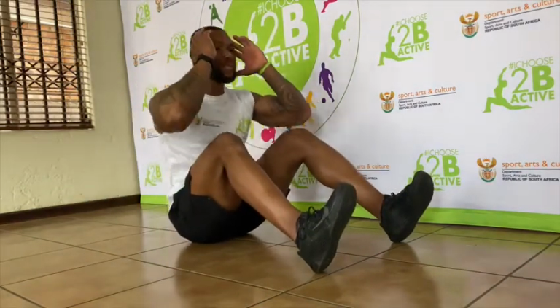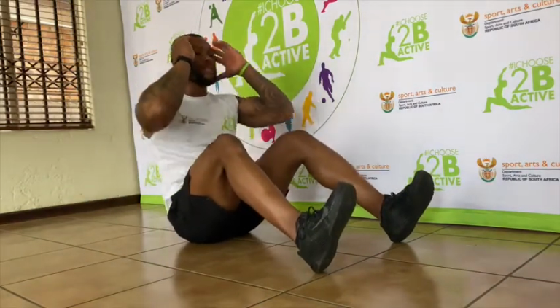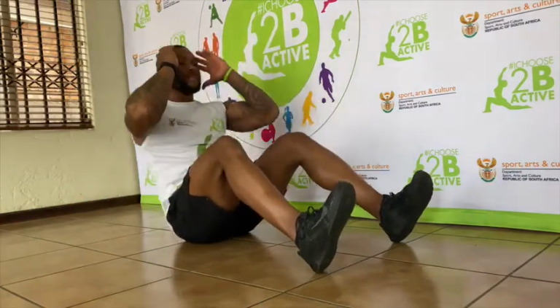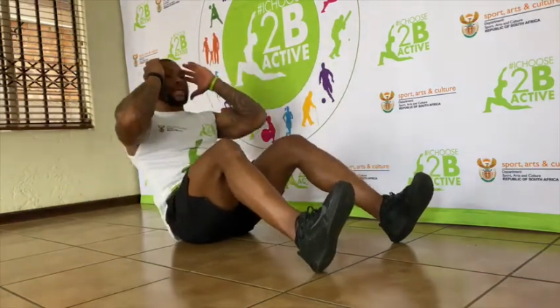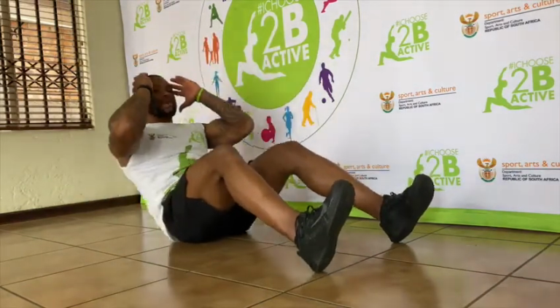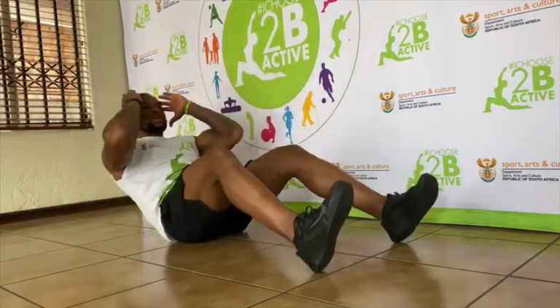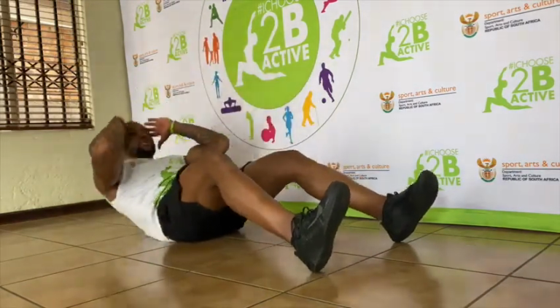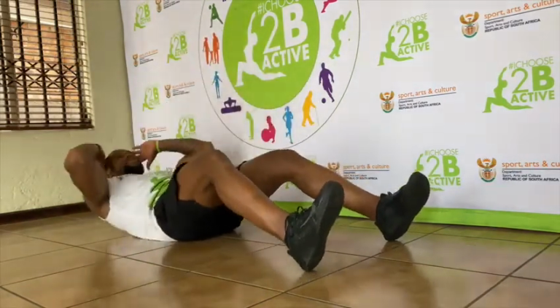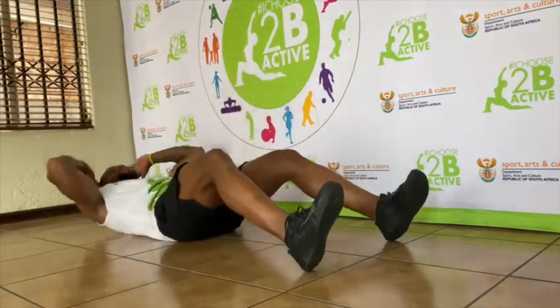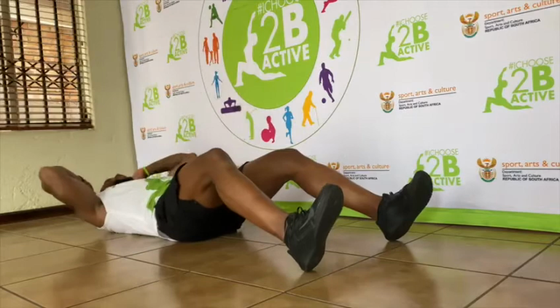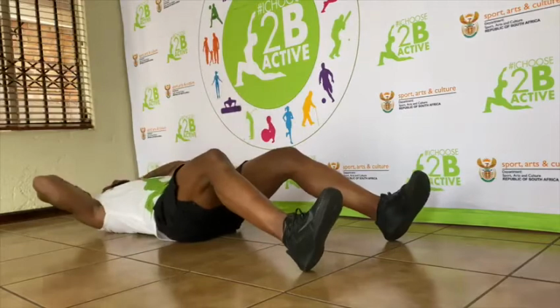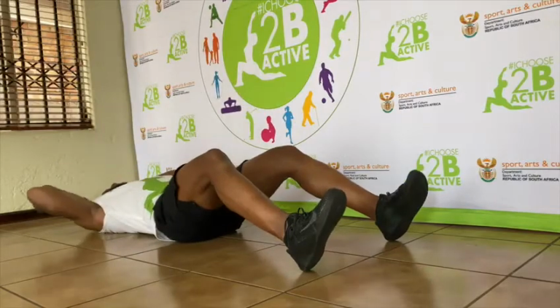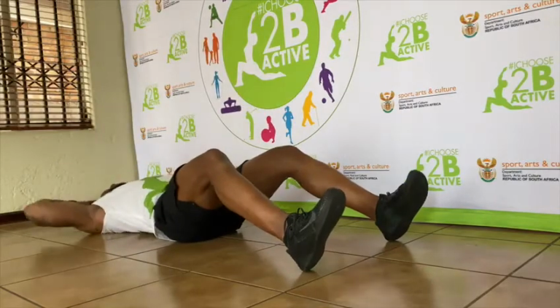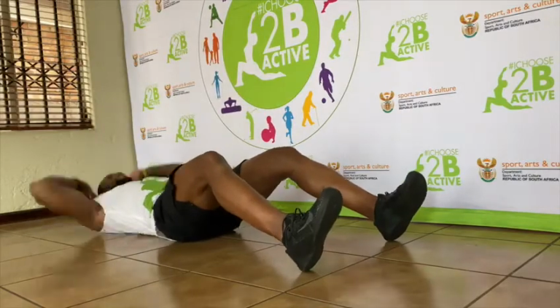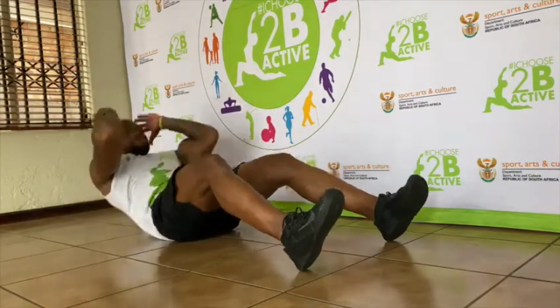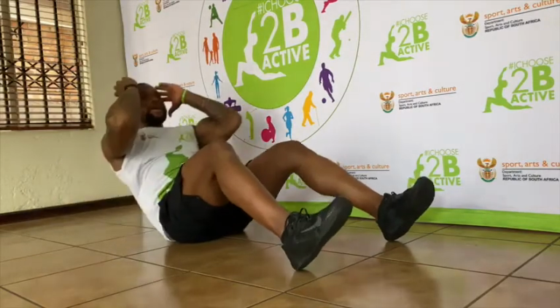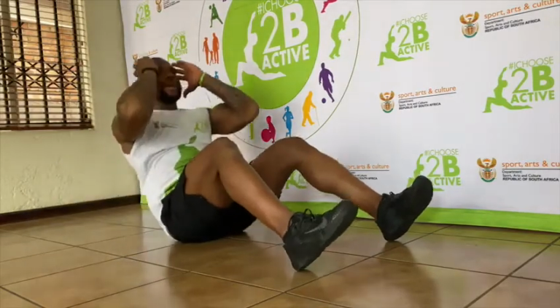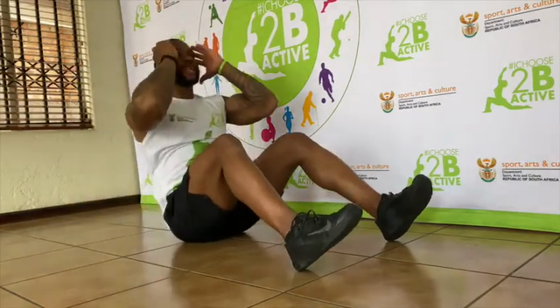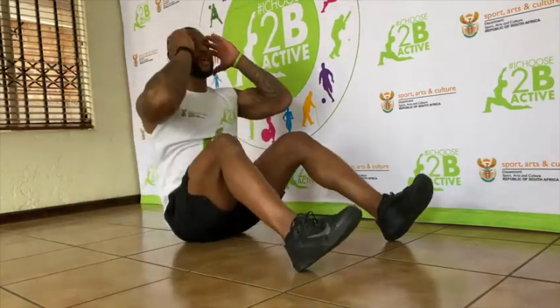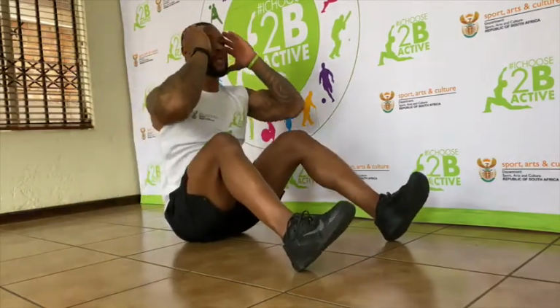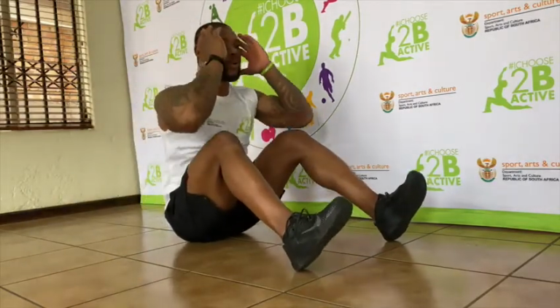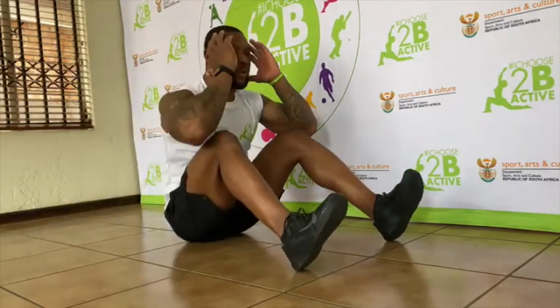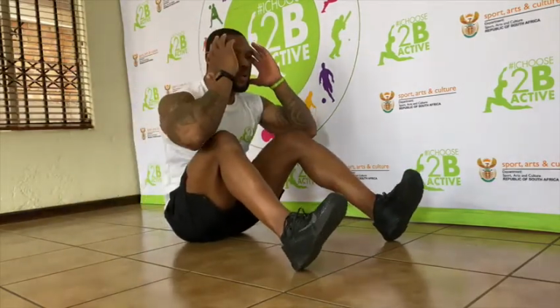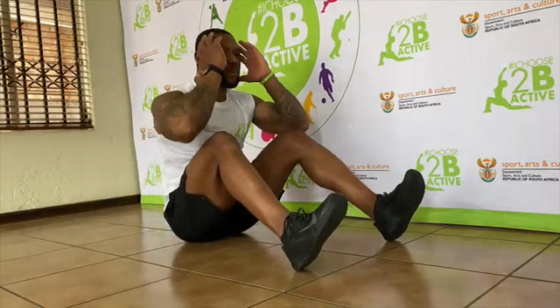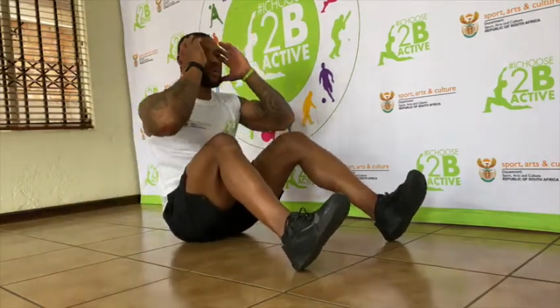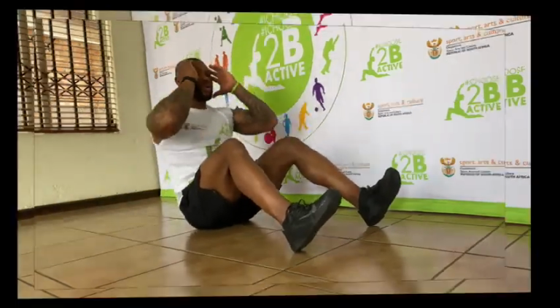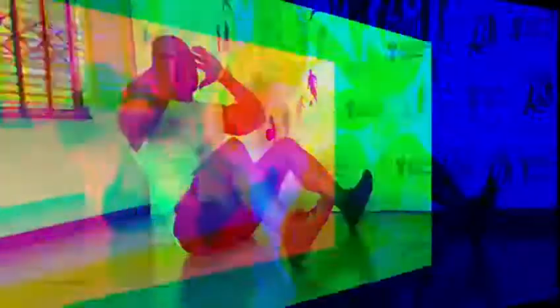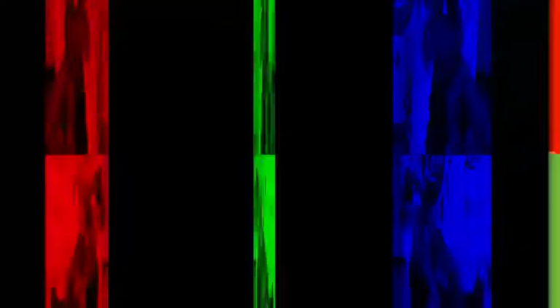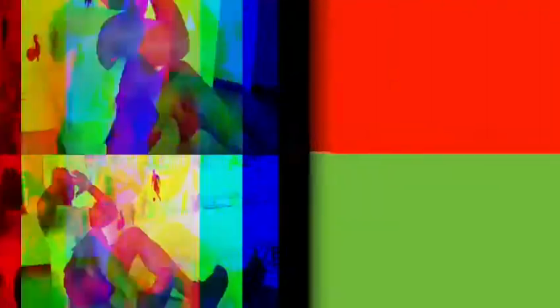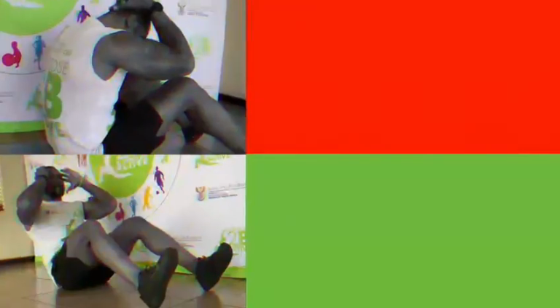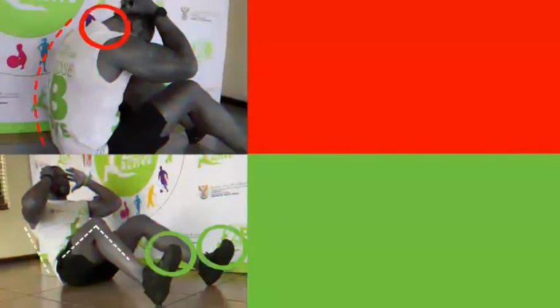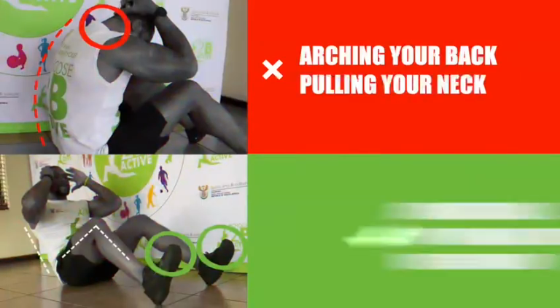Take the down slope. Inhale and exhale. Inhale.